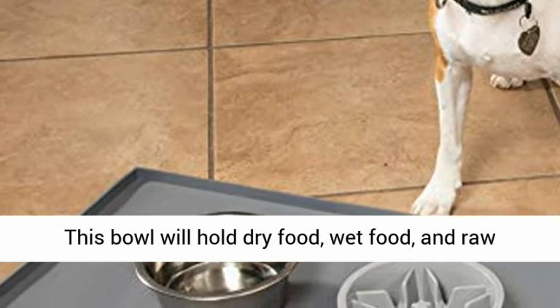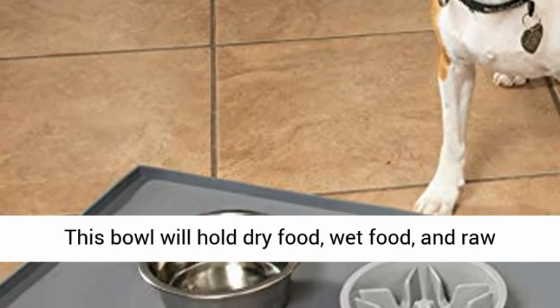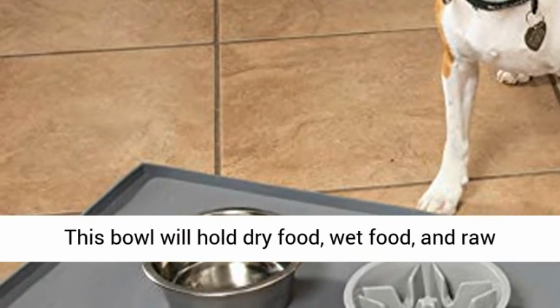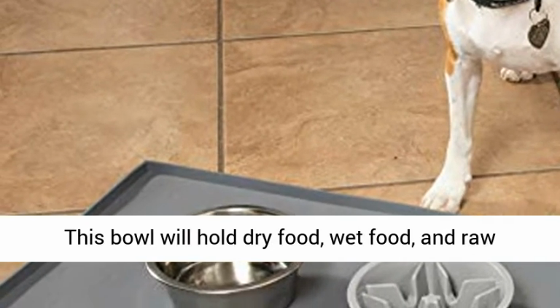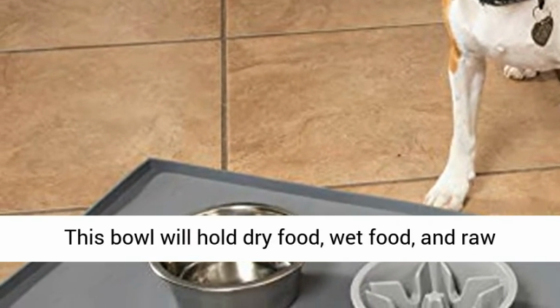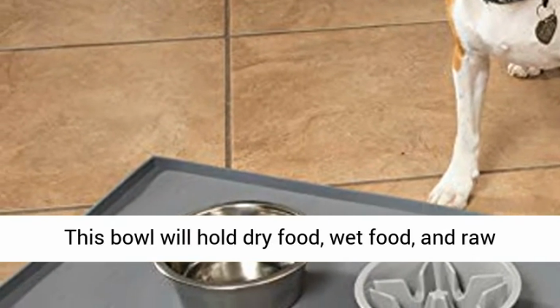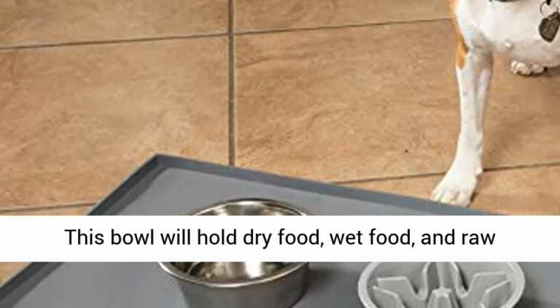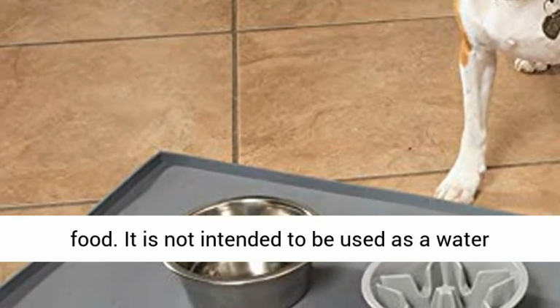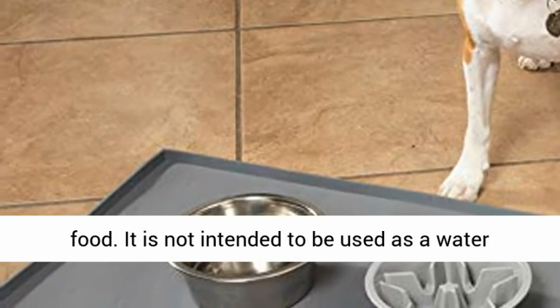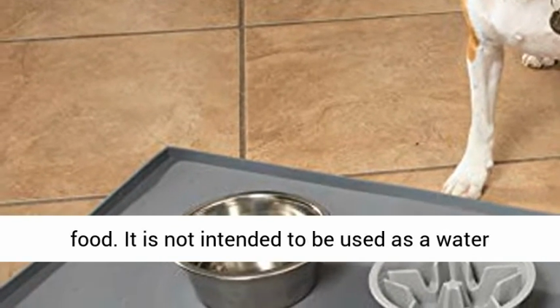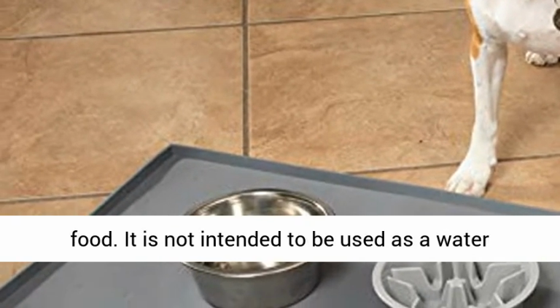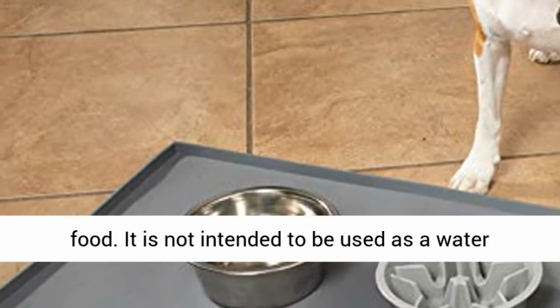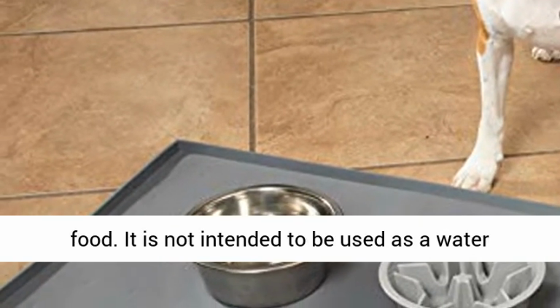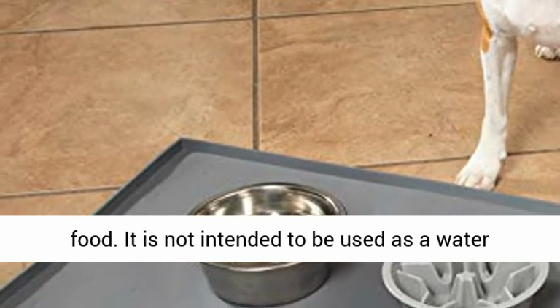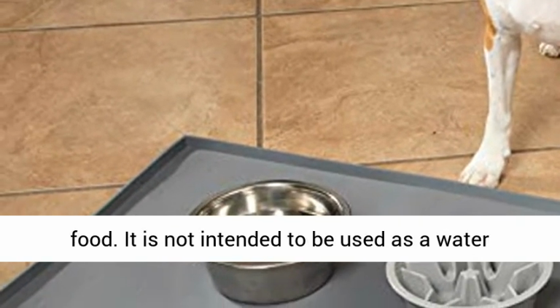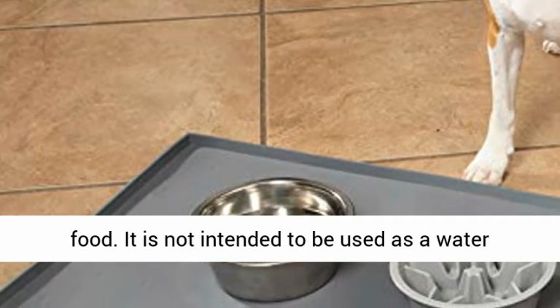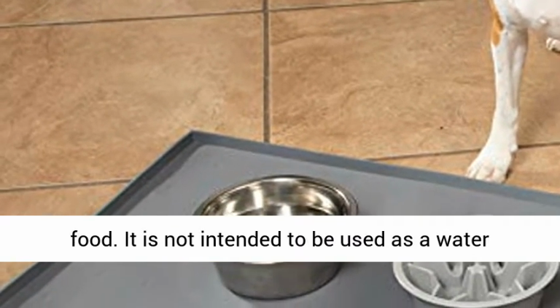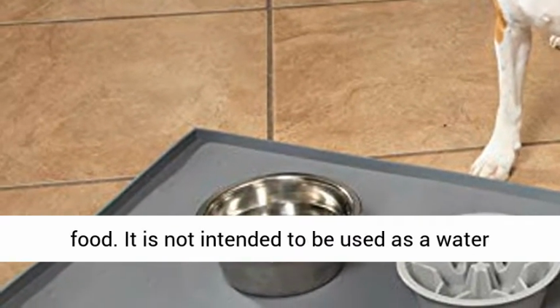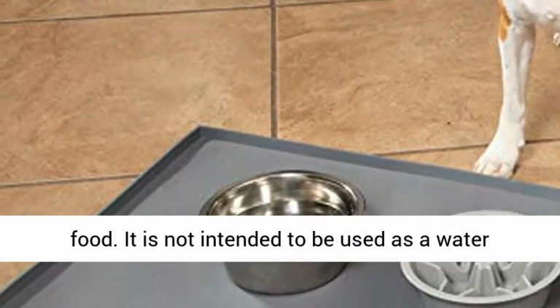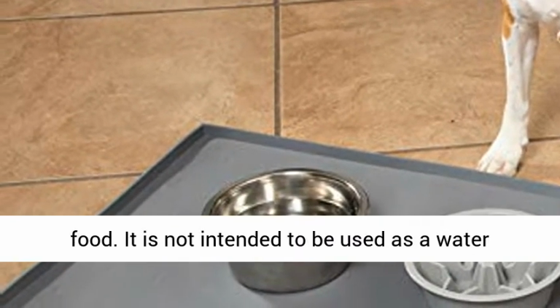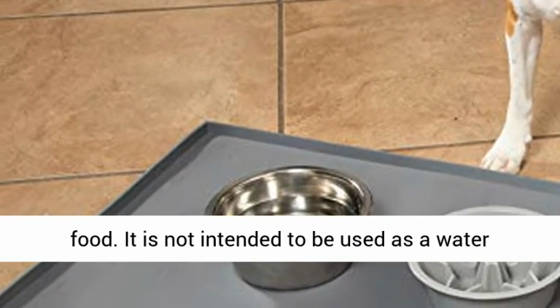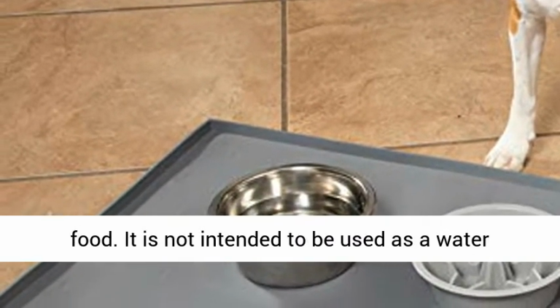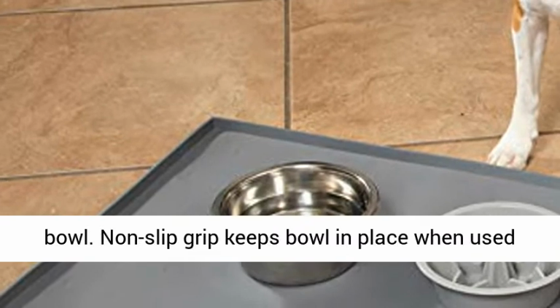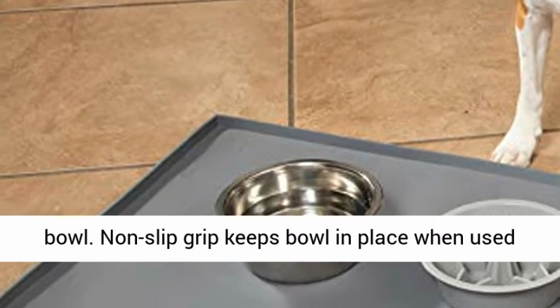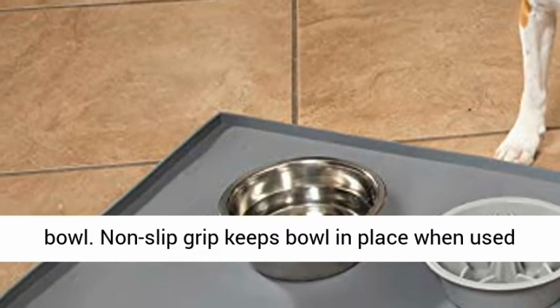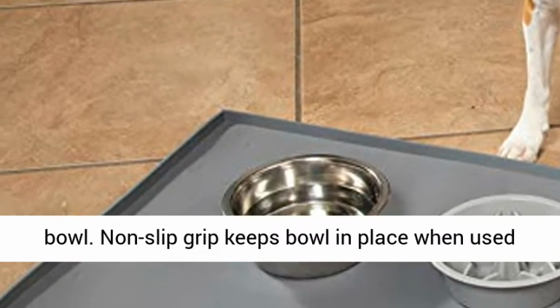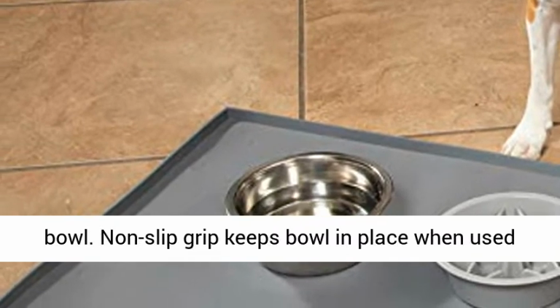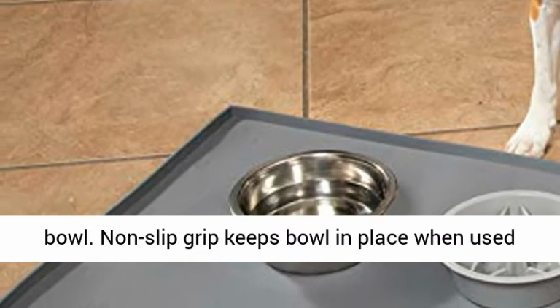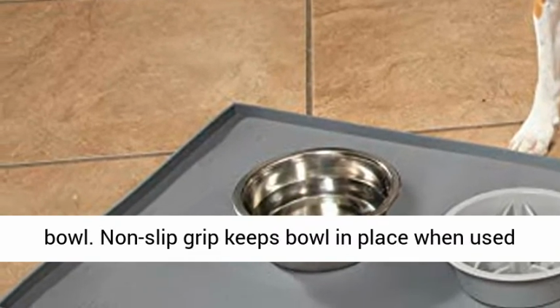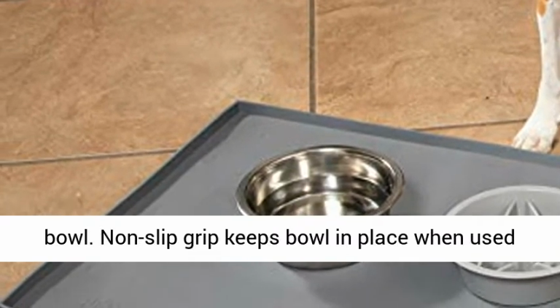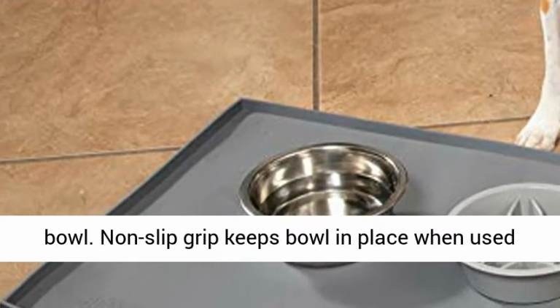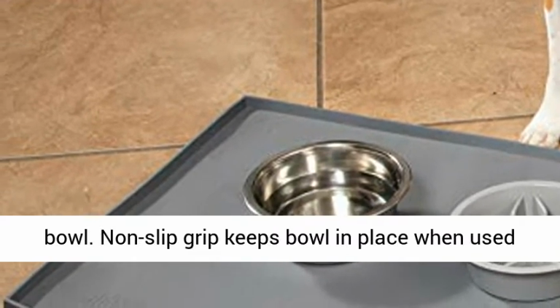This bowl will hold dry food, wet food, and raw food. It is not intended to be used as a water bowl.